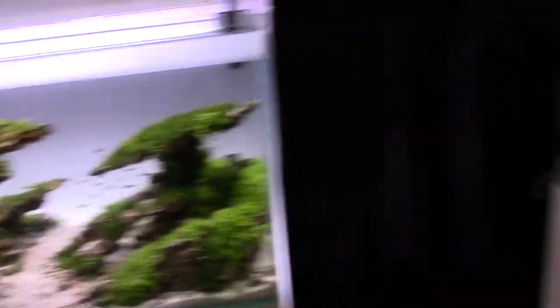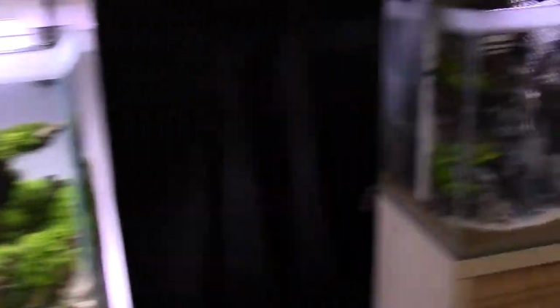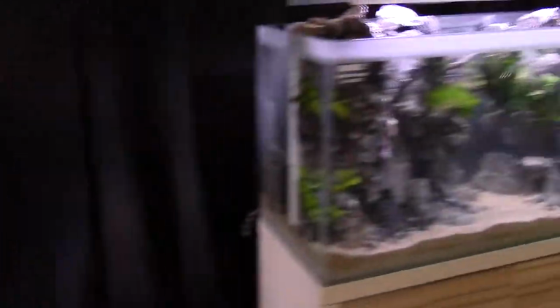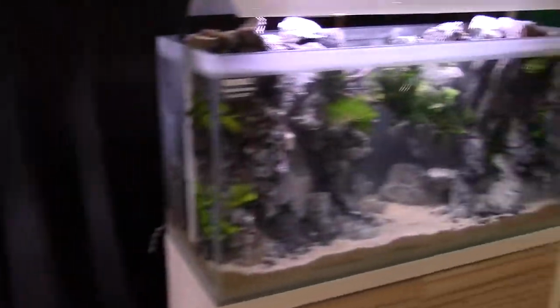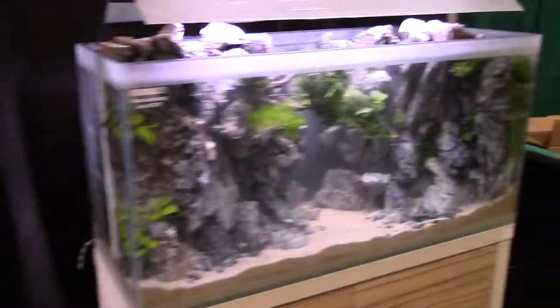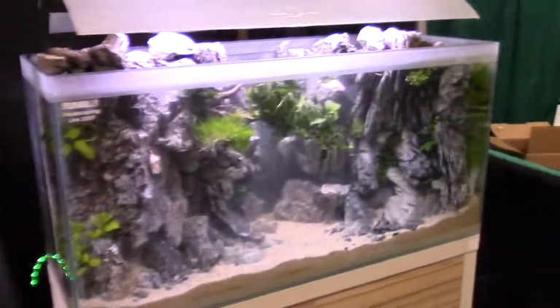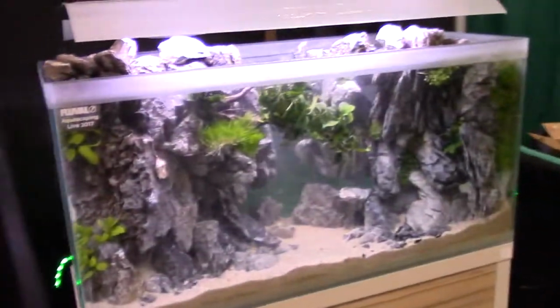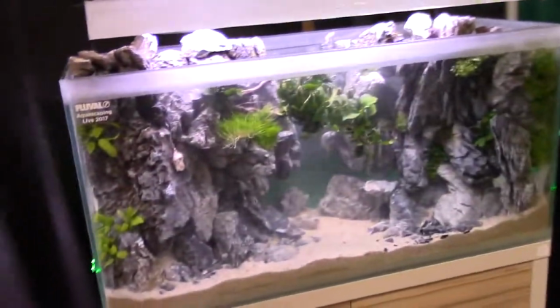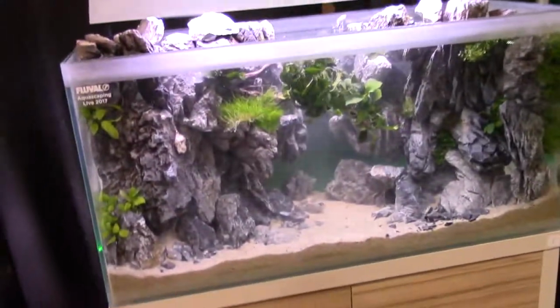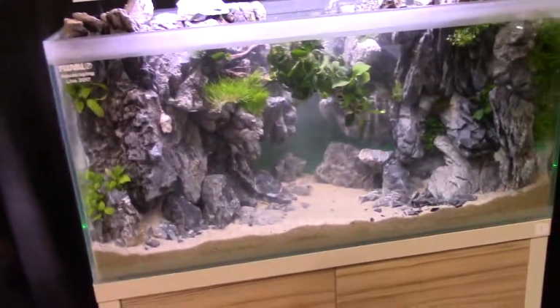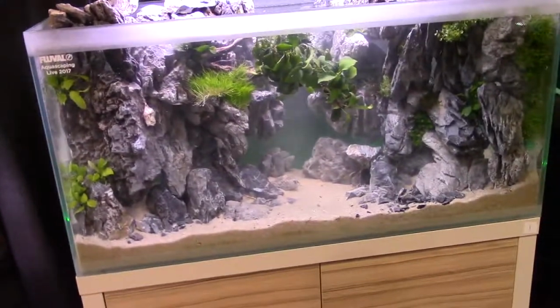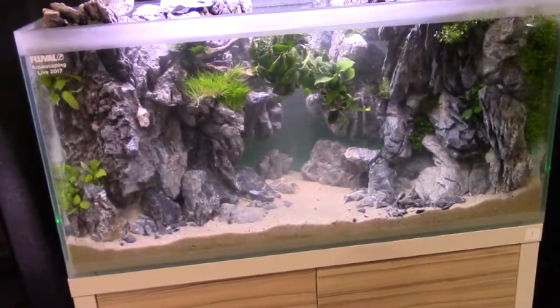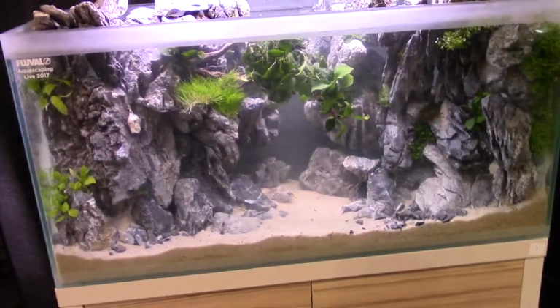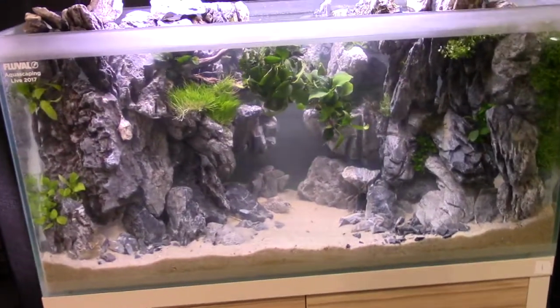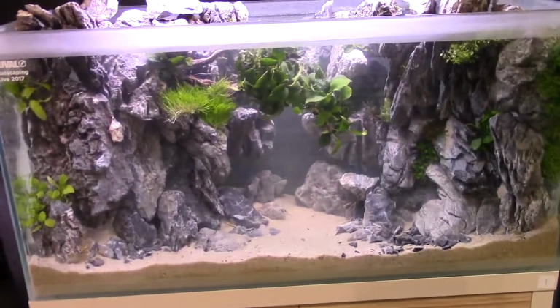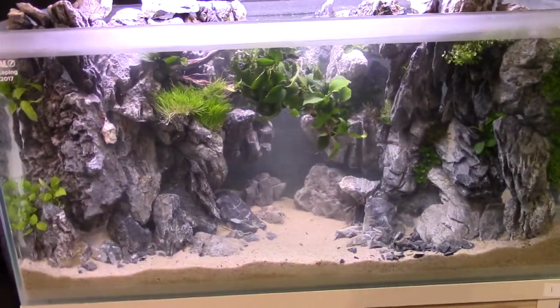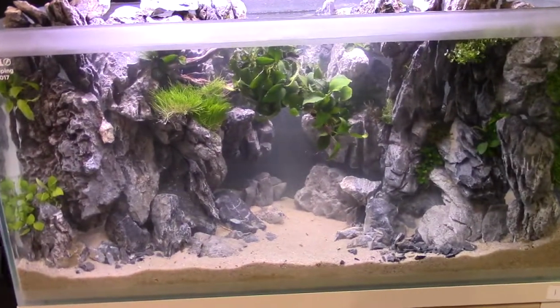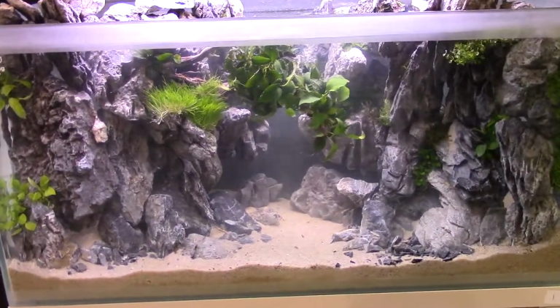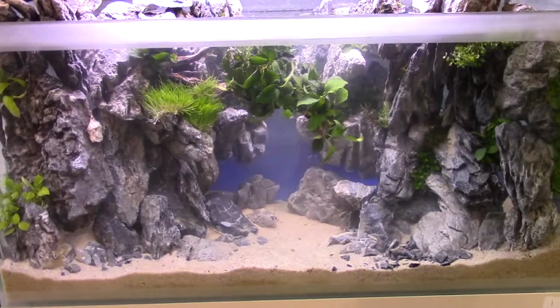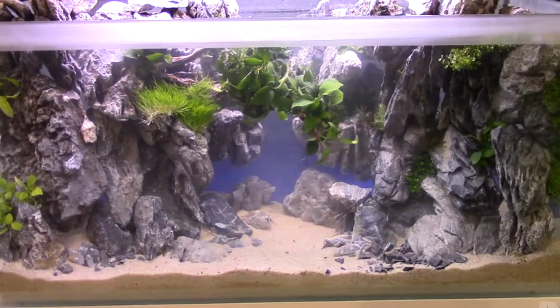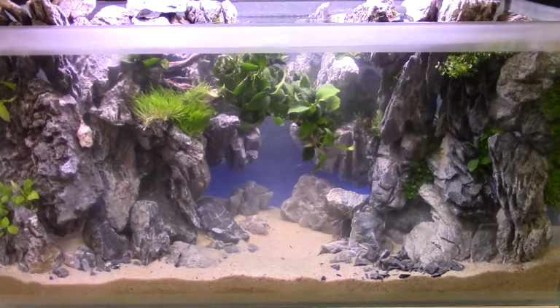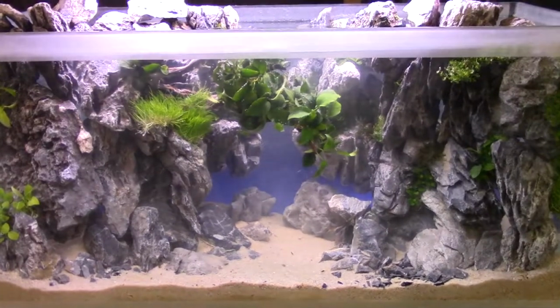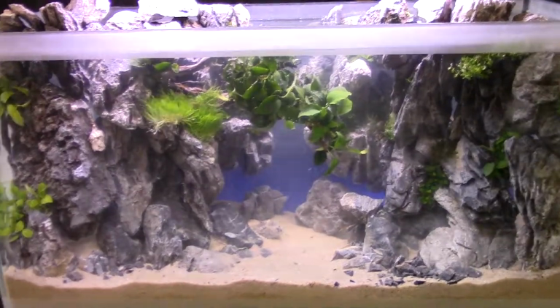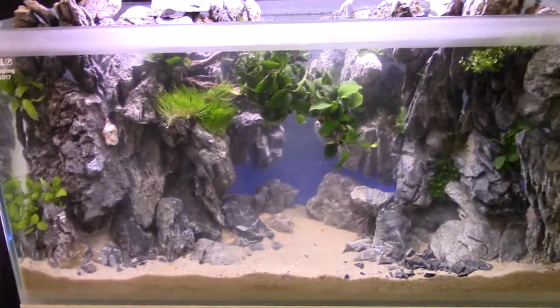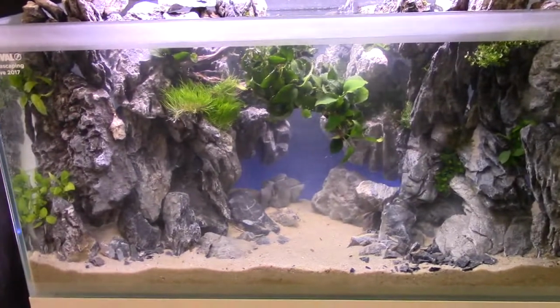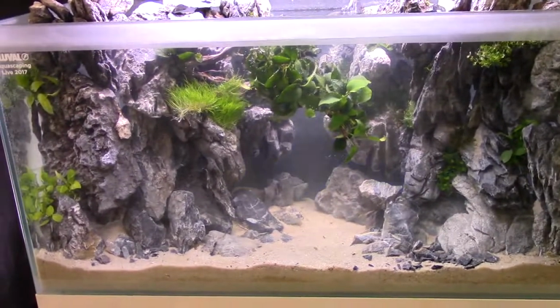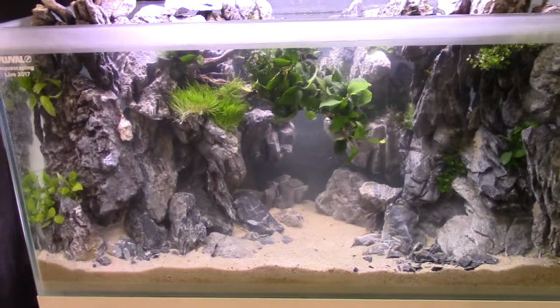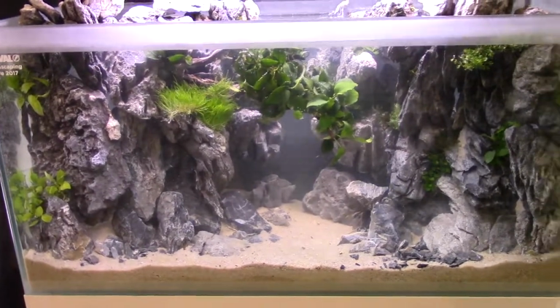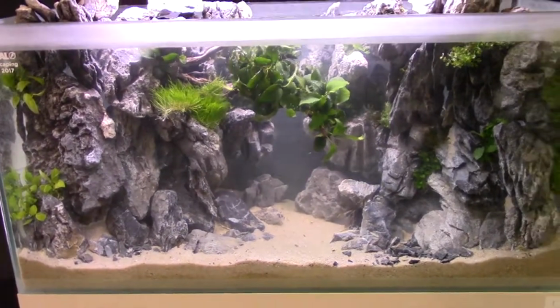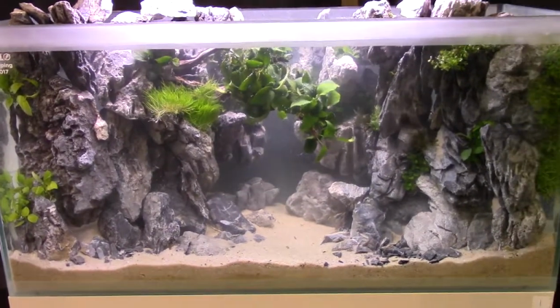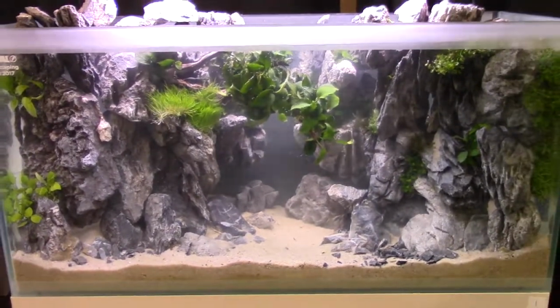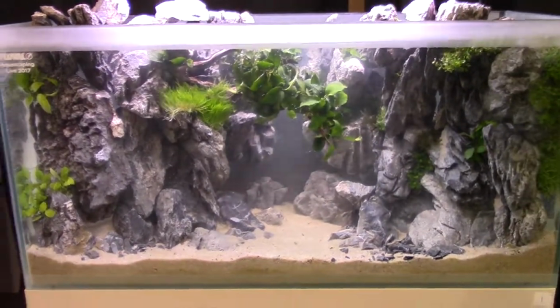Over here, this tank's got to weigh like a thousand pounds with all these rocks used. They've got the multicolored lights in the background.